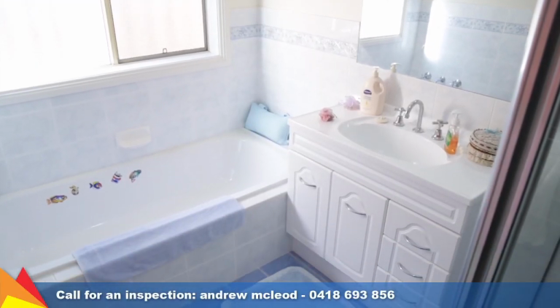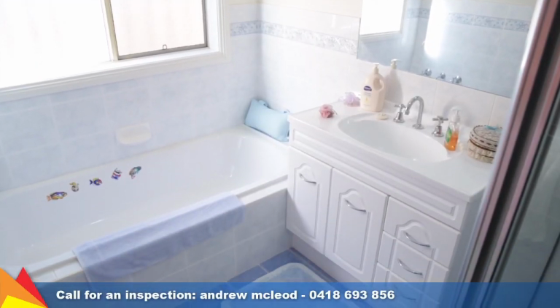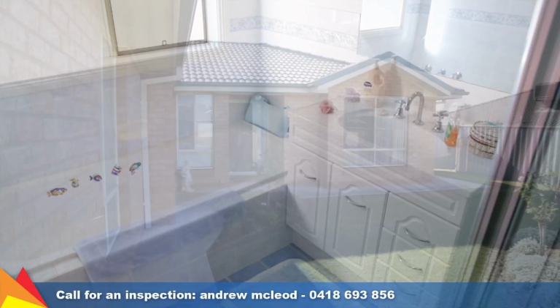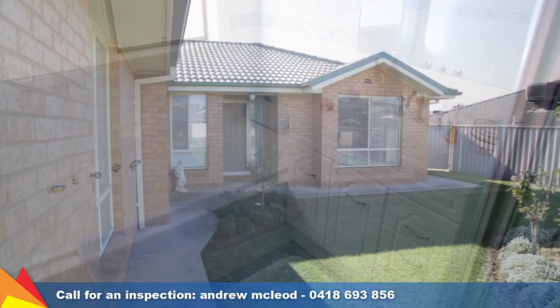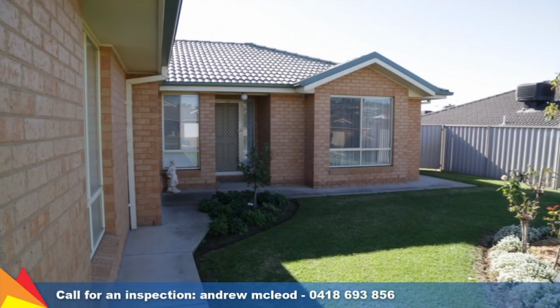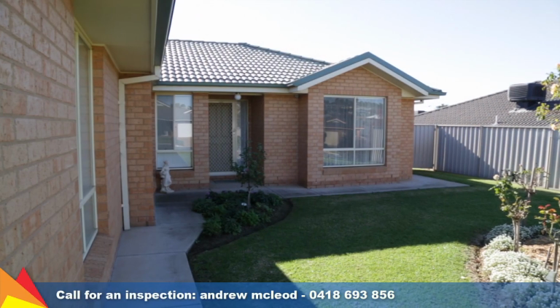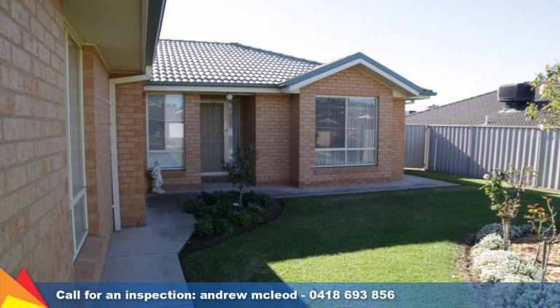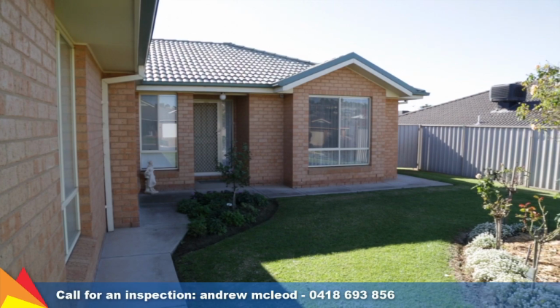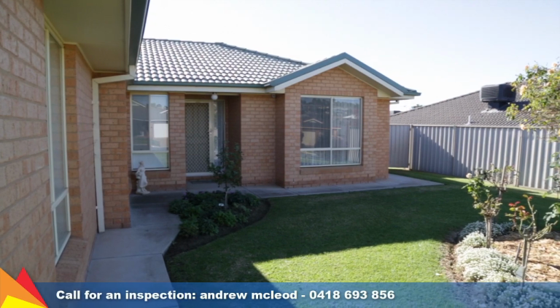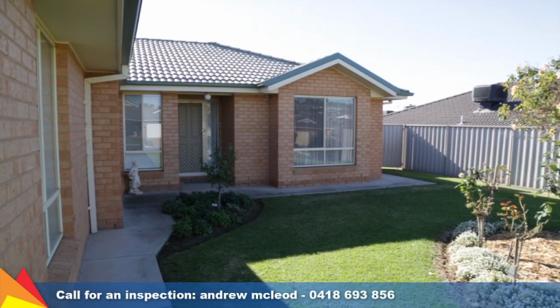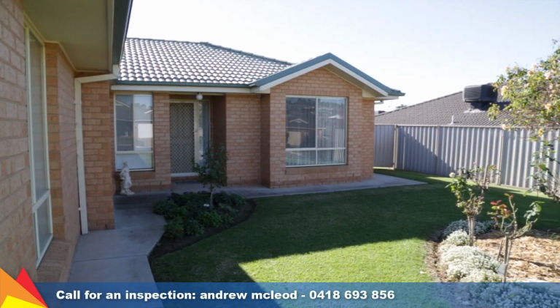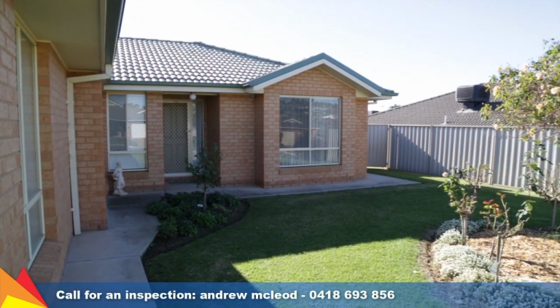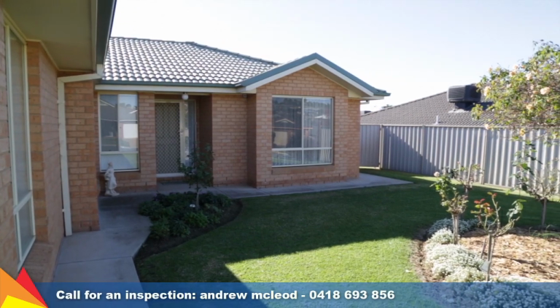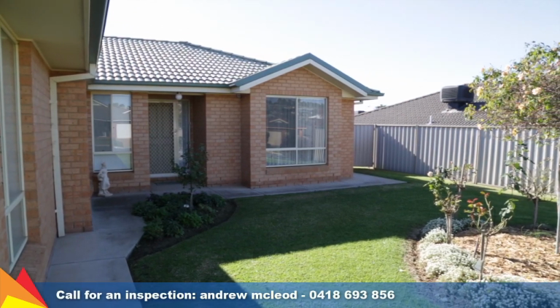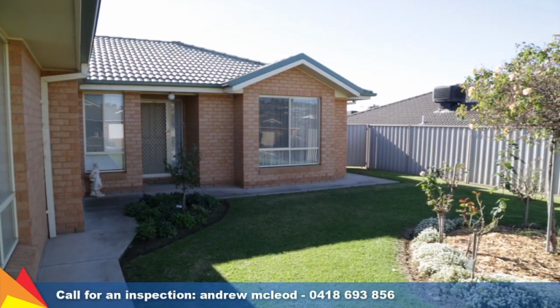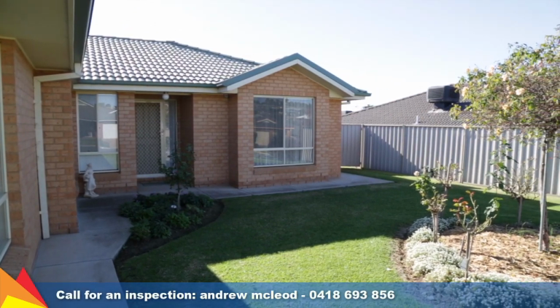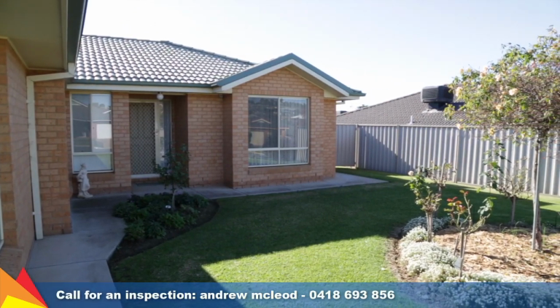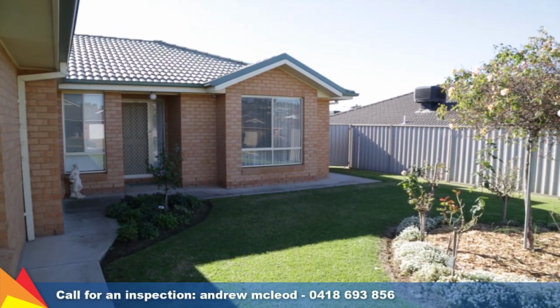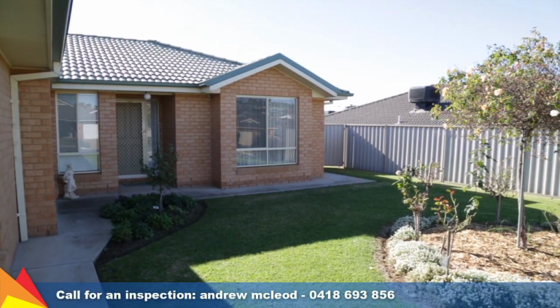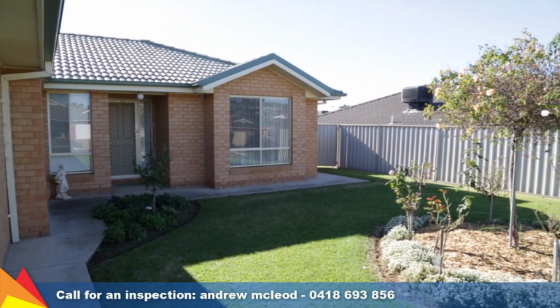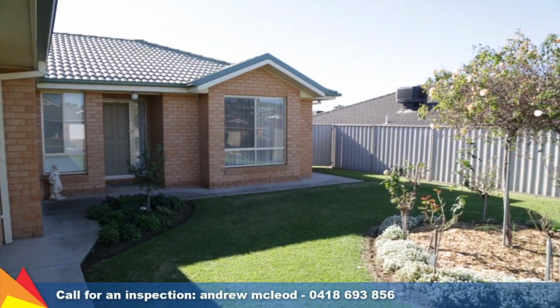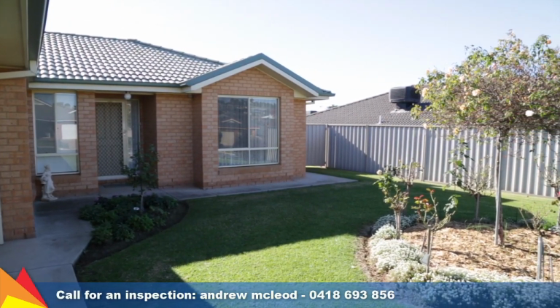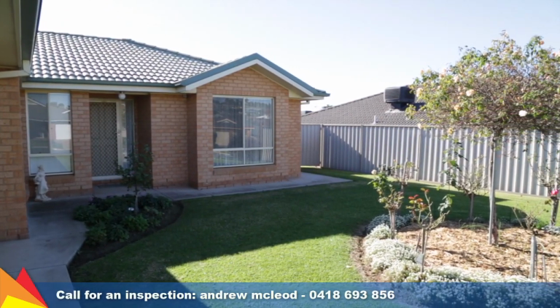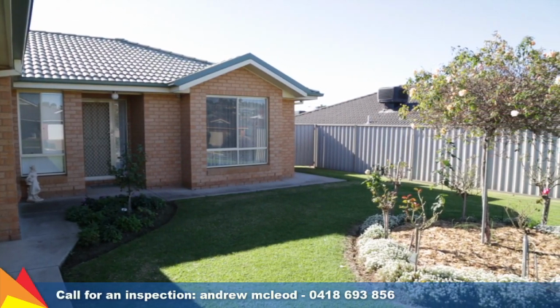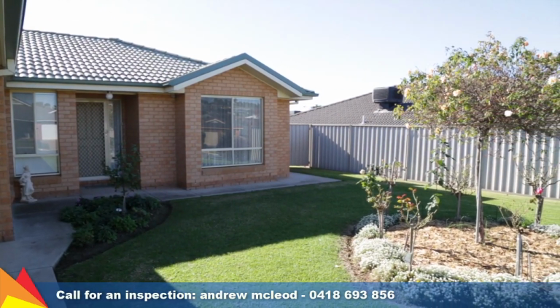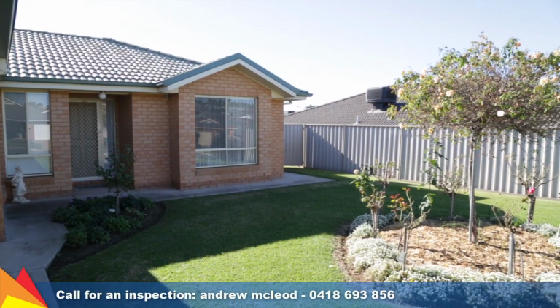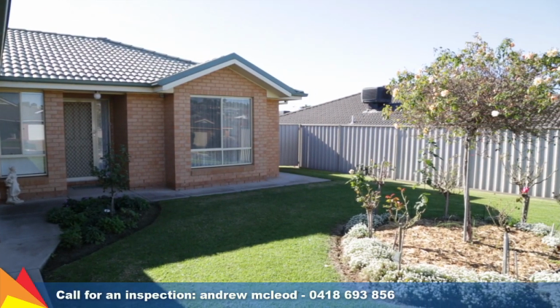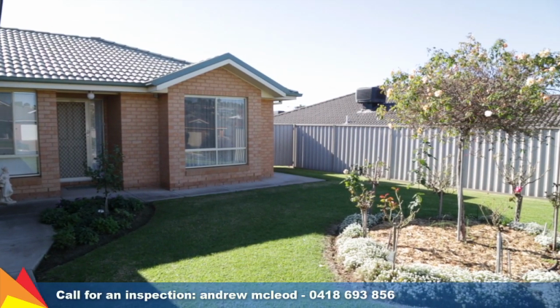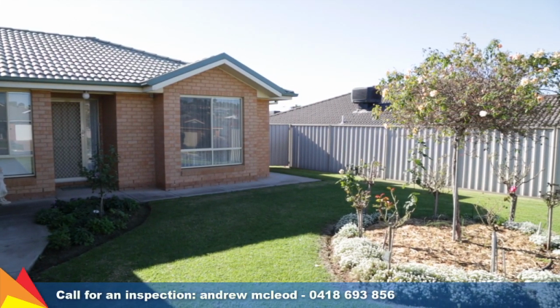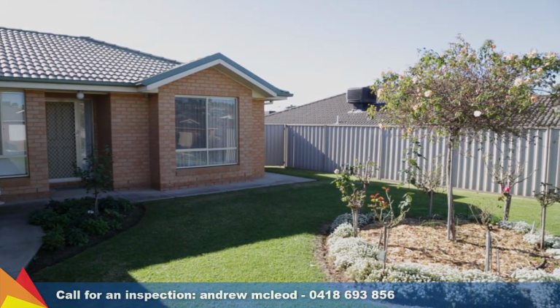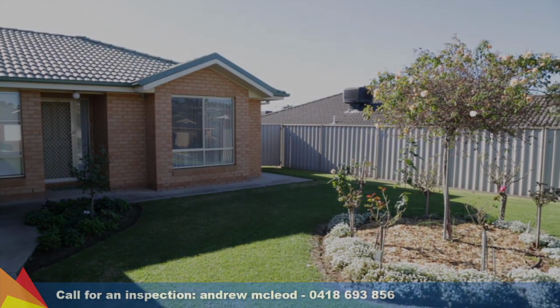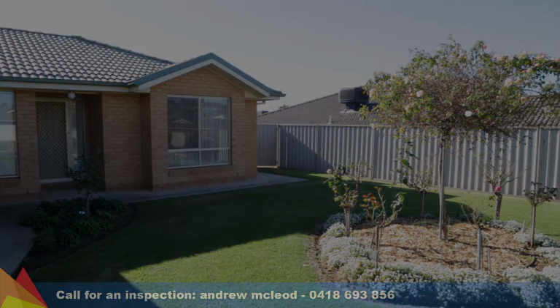With a pleasing neutral color scheme and enviable location, this home will be high on your list to inspect.